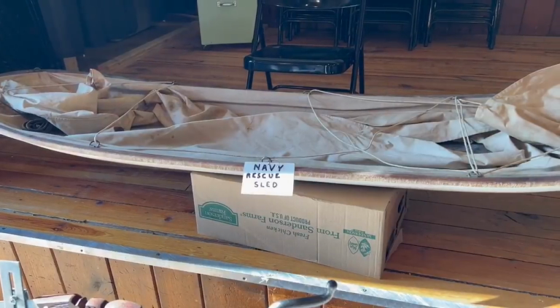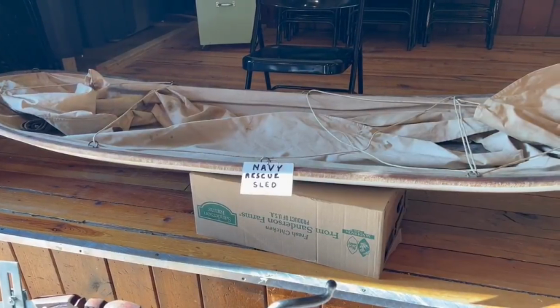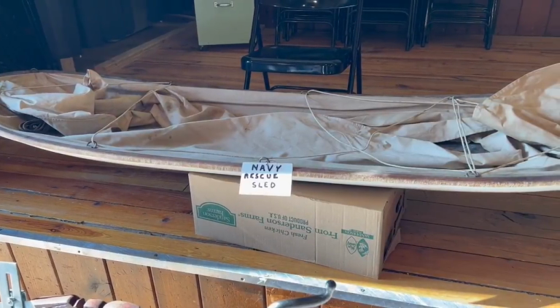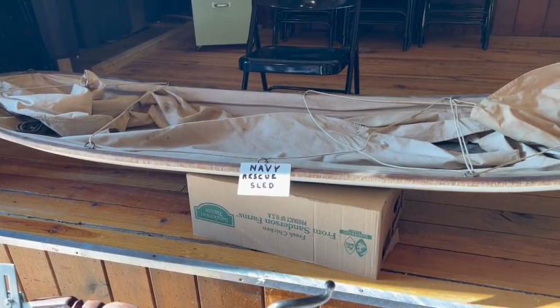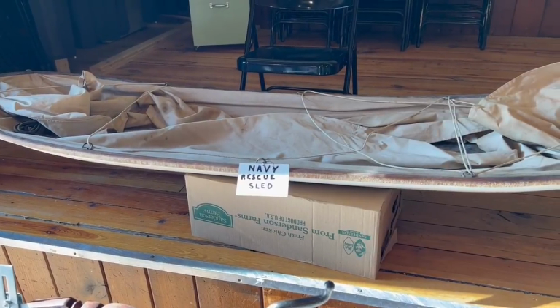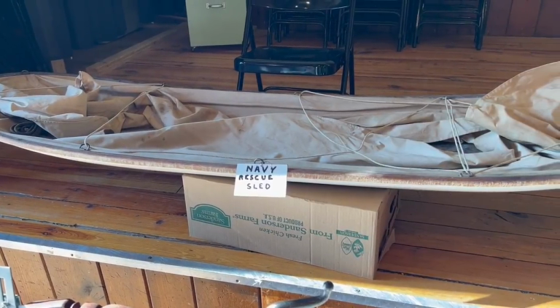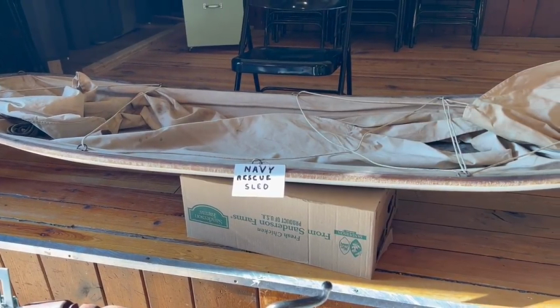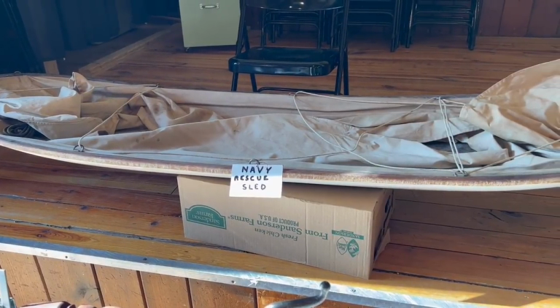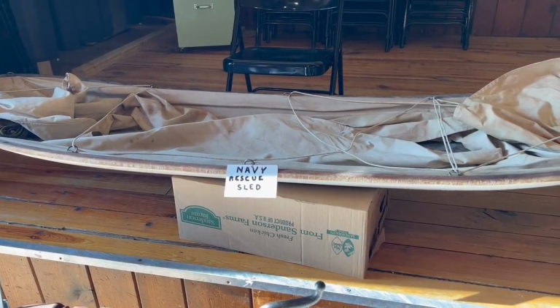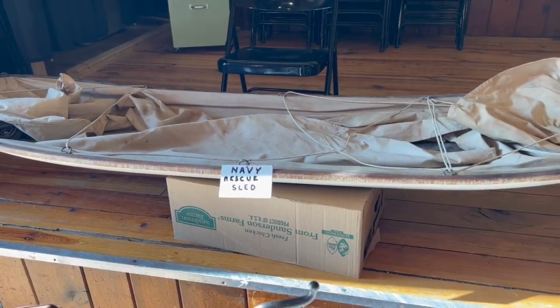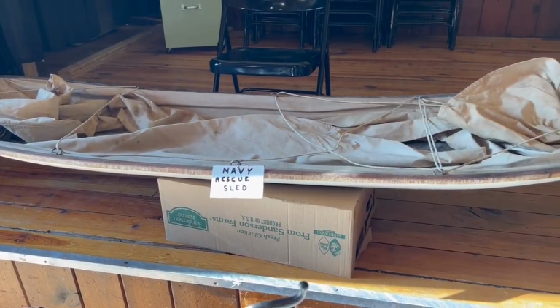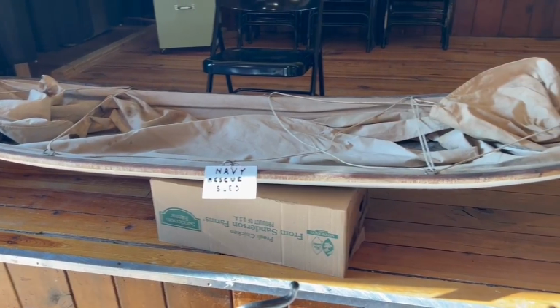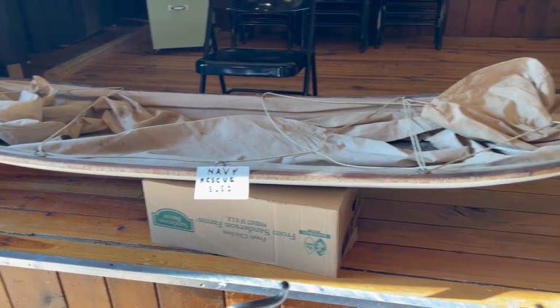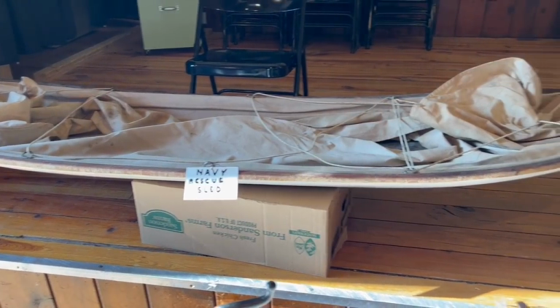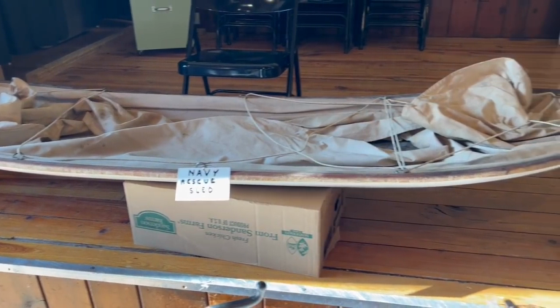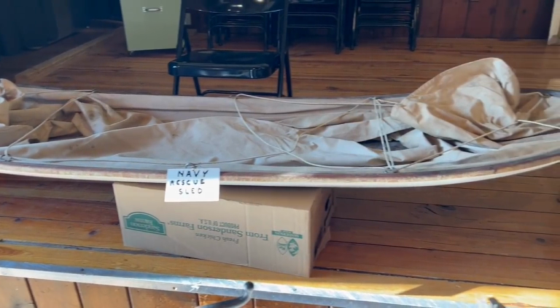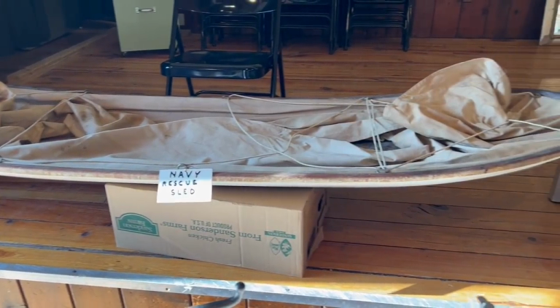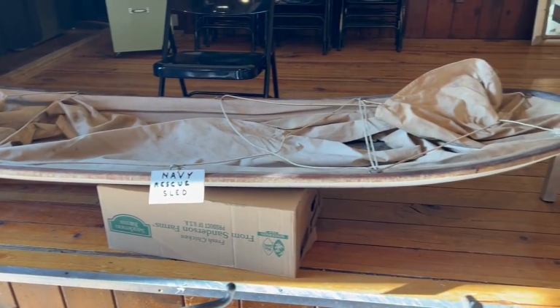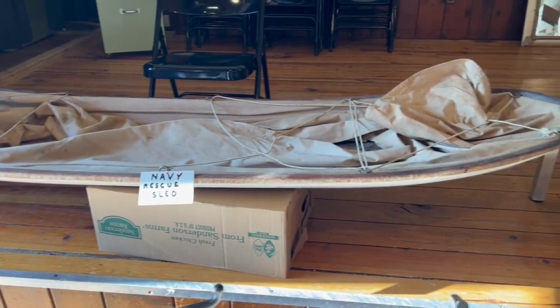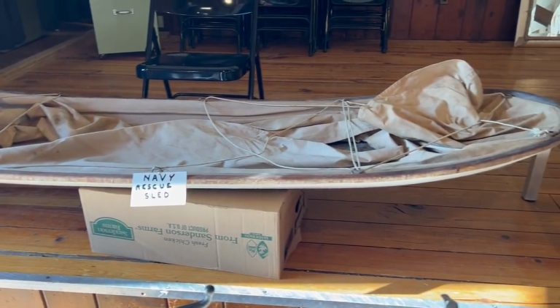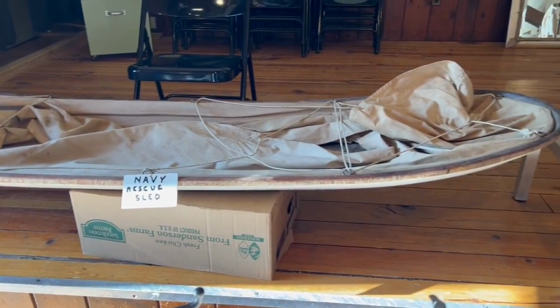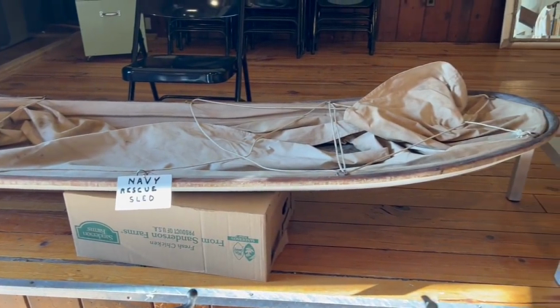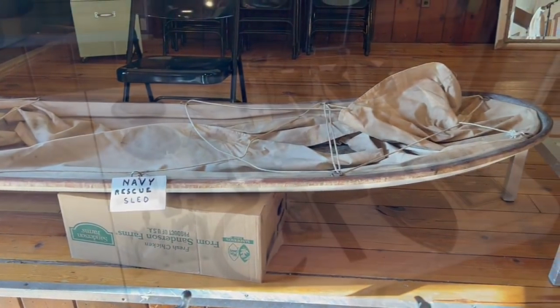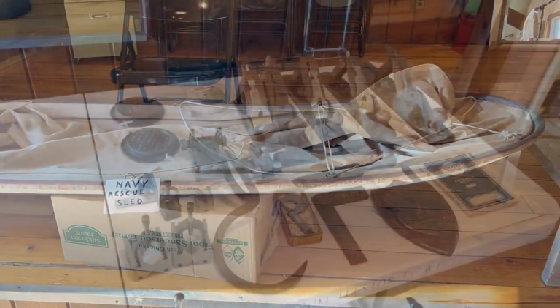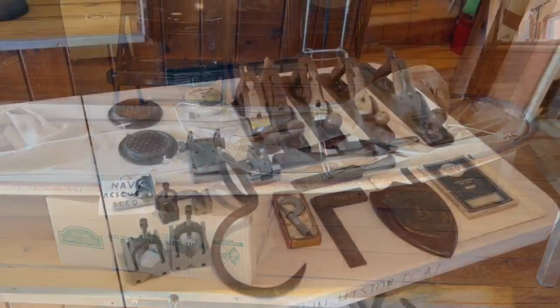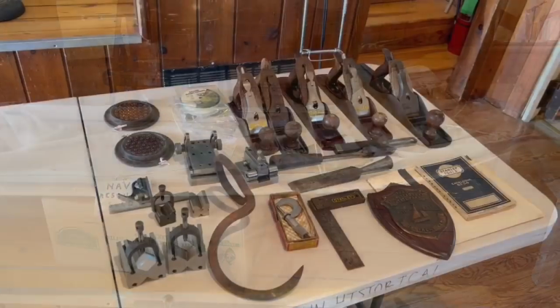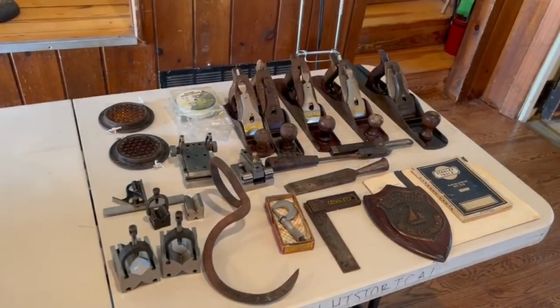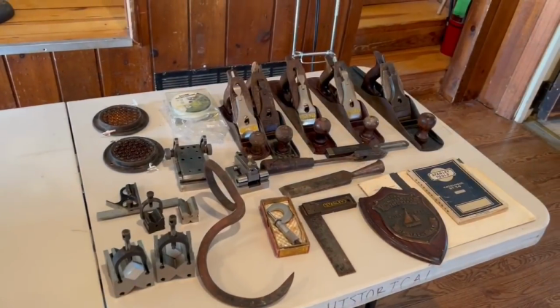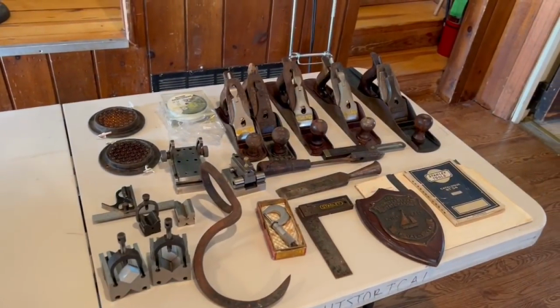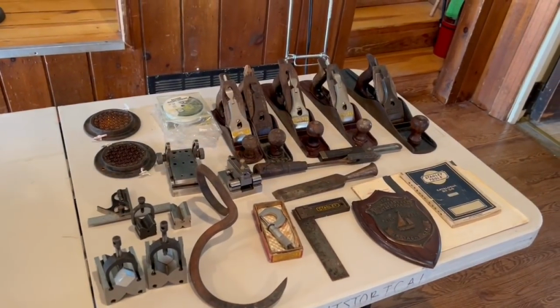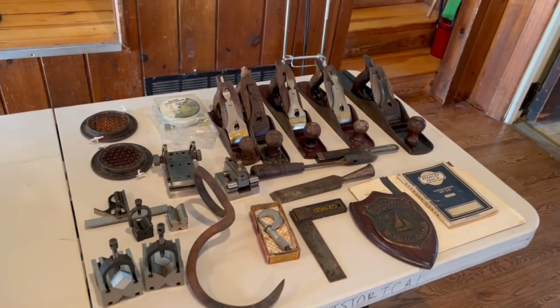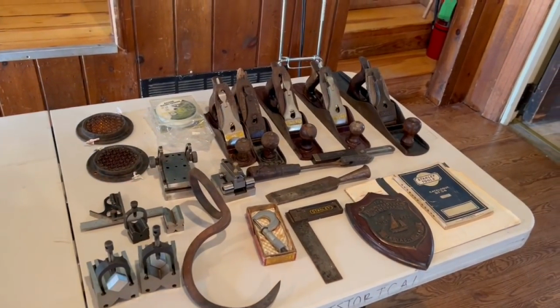Tony brought down a beautiful vintage Arctic Navy sled with phenolic runners. Big one, man.